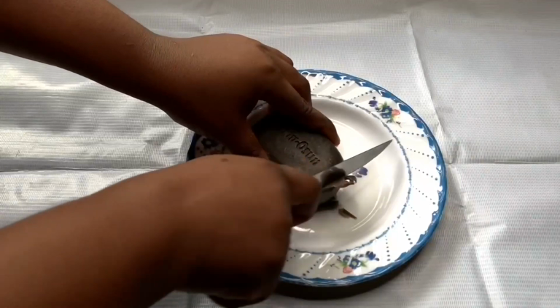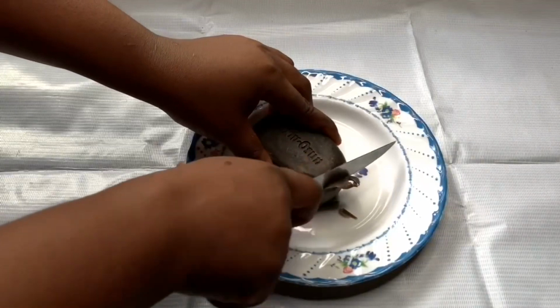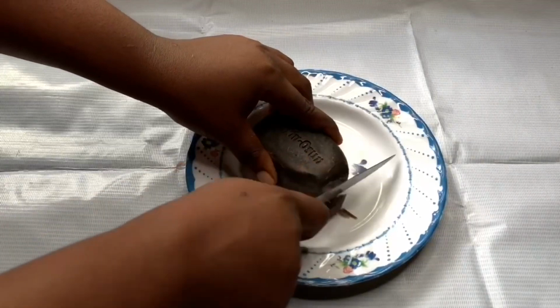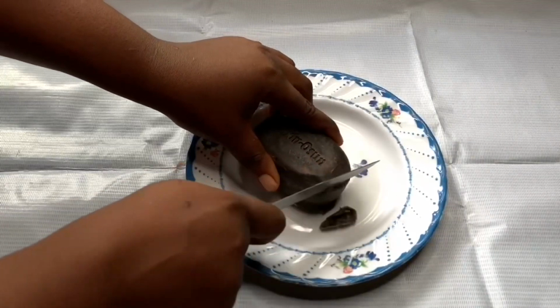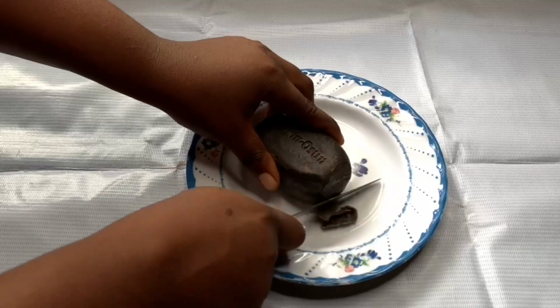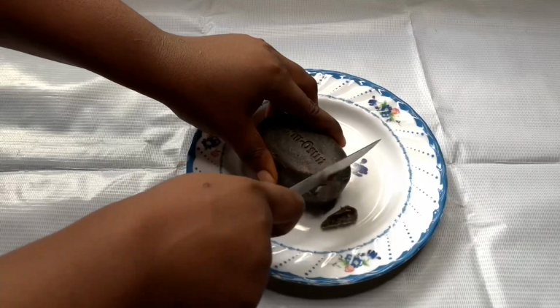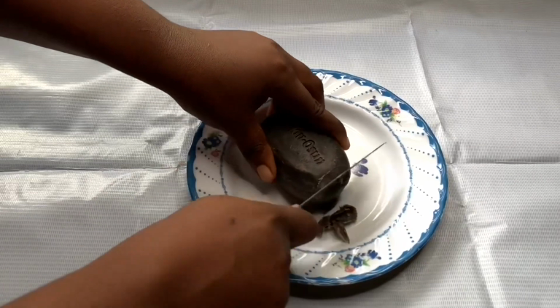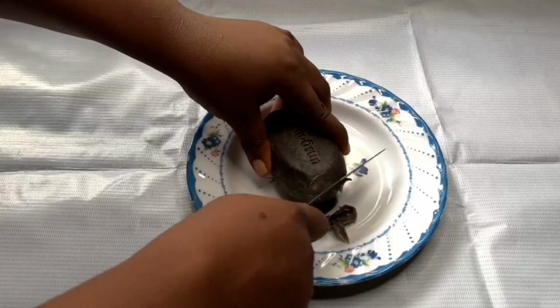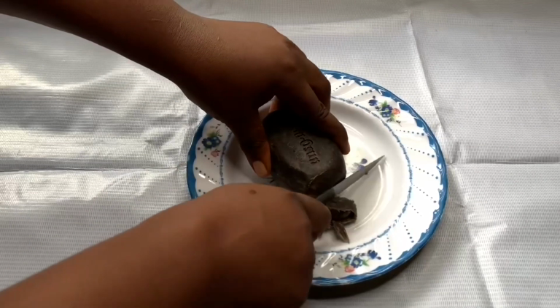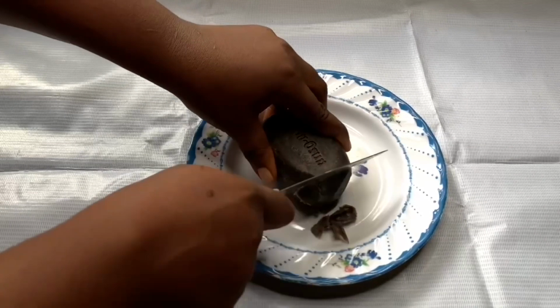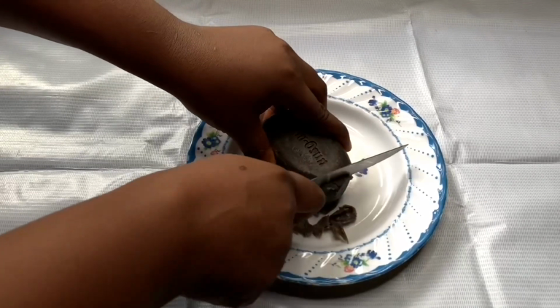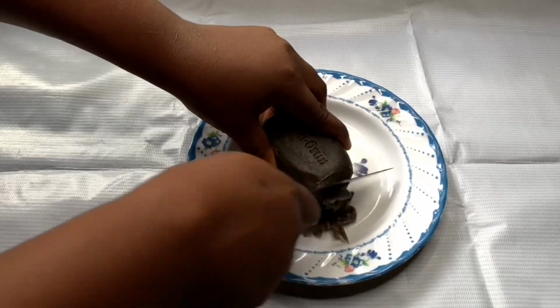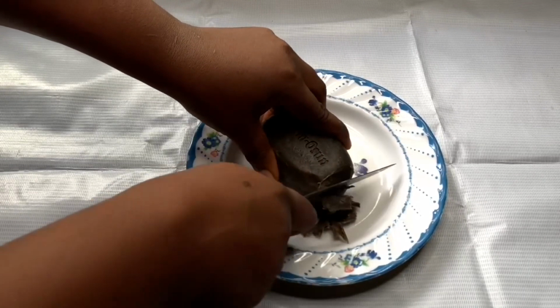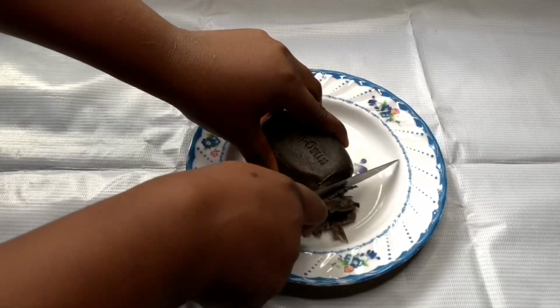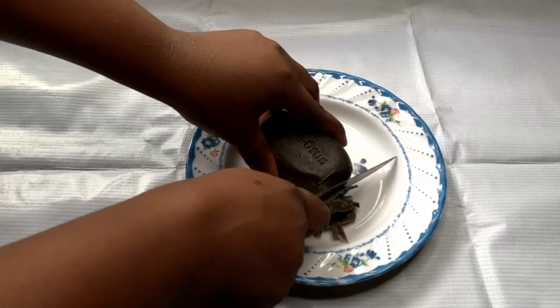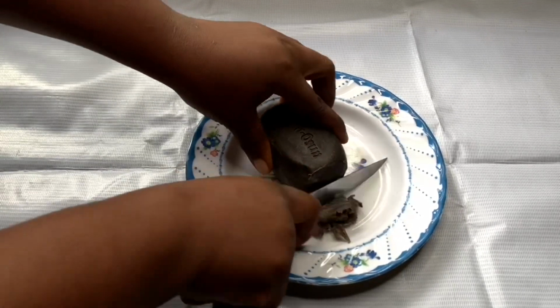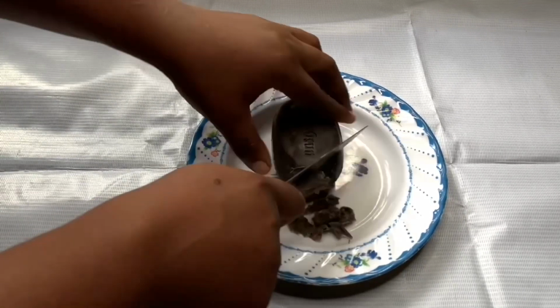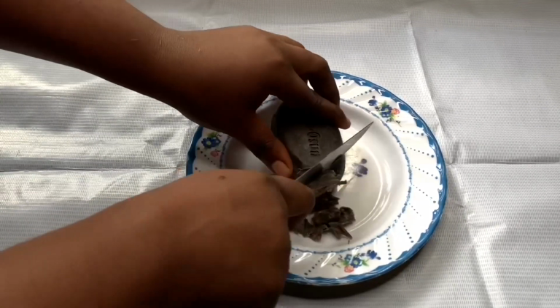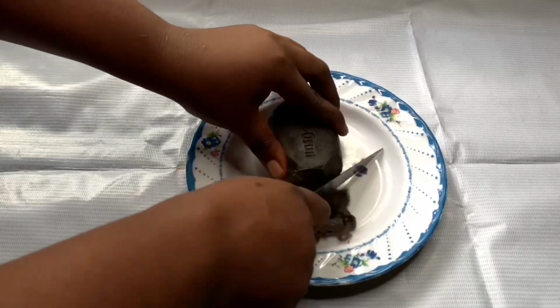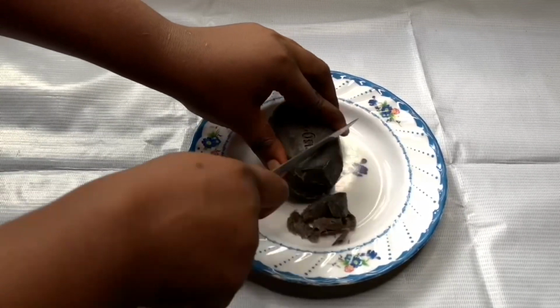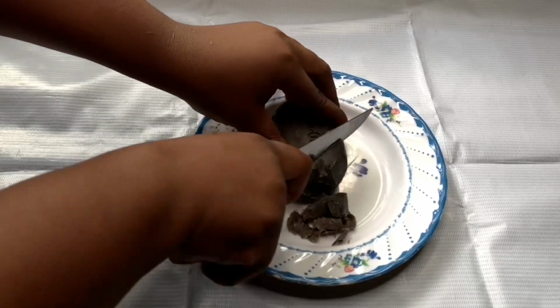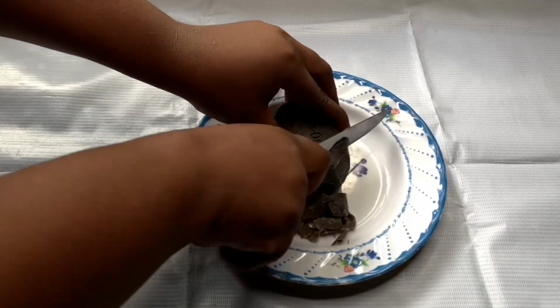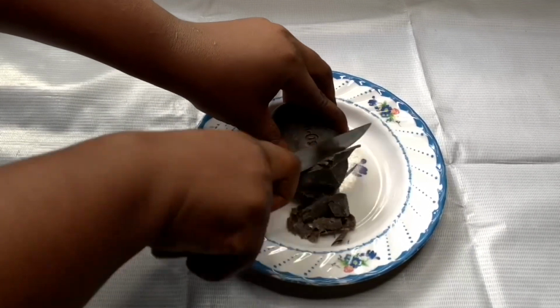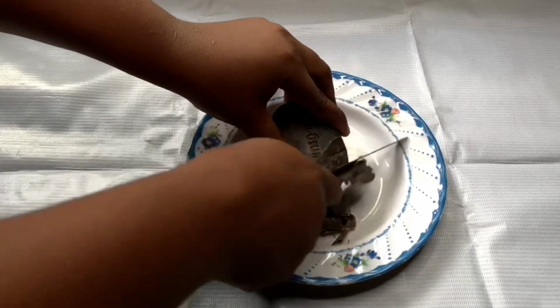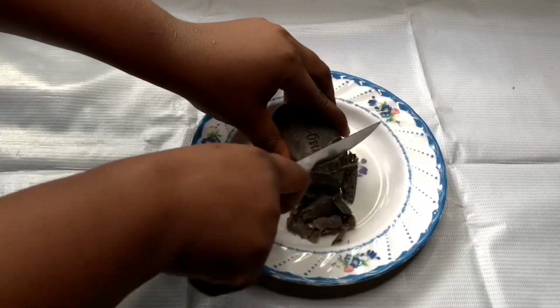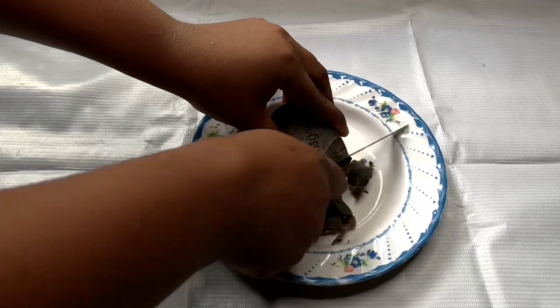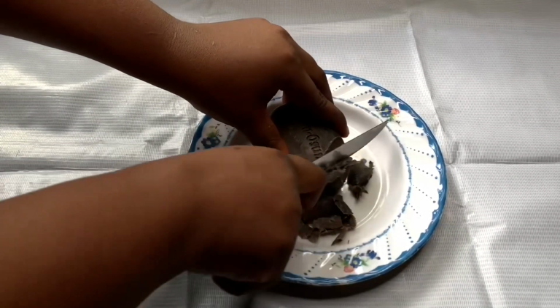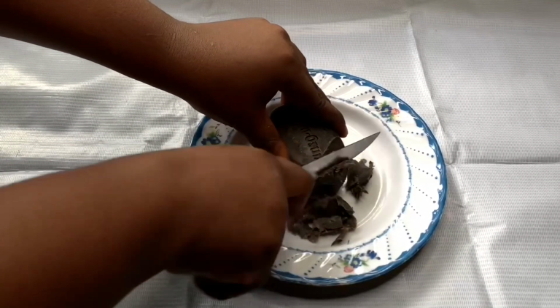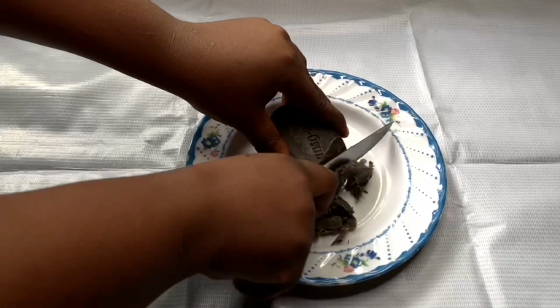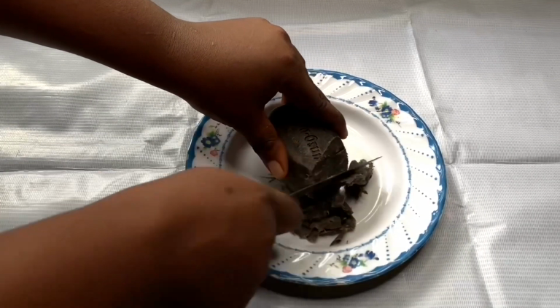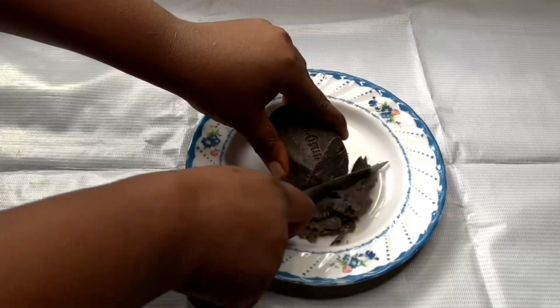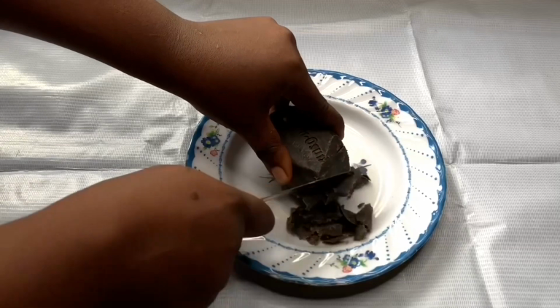In today's video, I'm going to show you guys the best DIY black soap shampoo to grow your hair longer and thicker. My first ingredient is my soap, and I'm using a lotion soap.